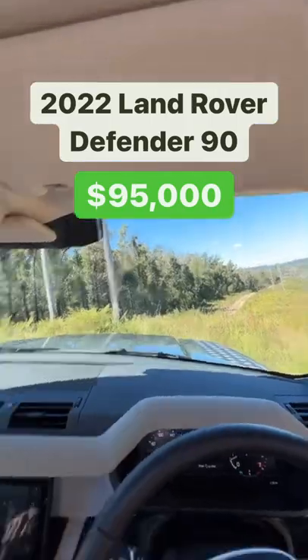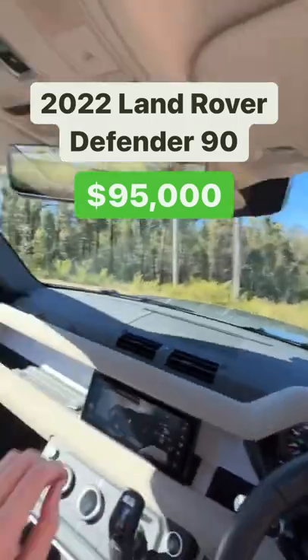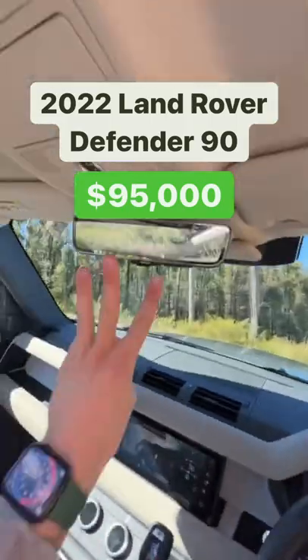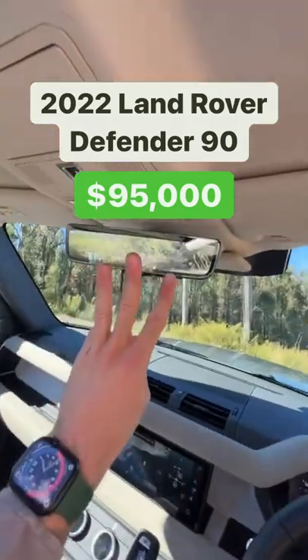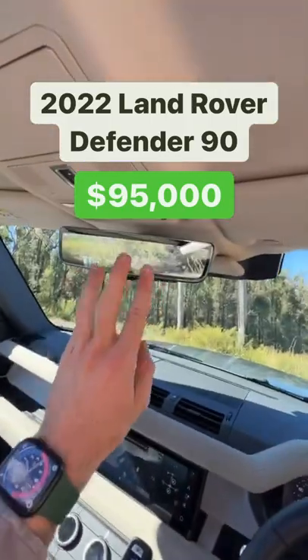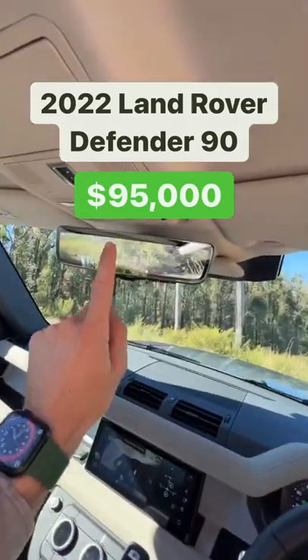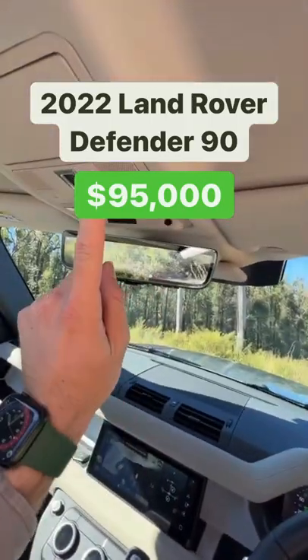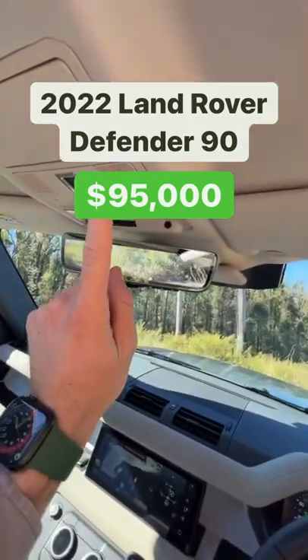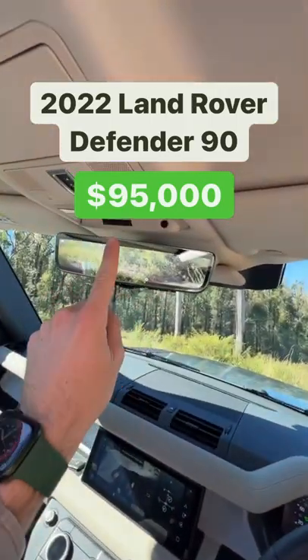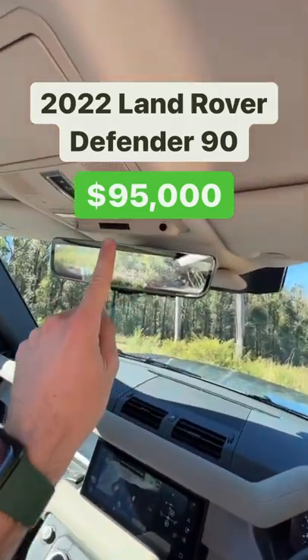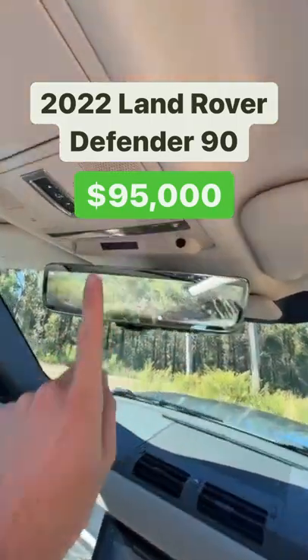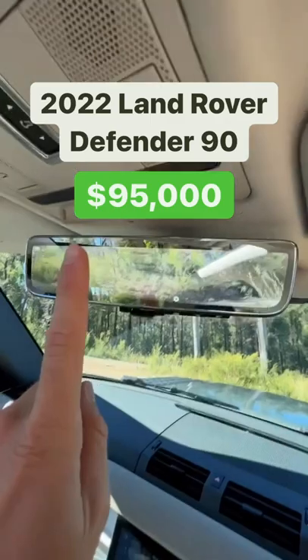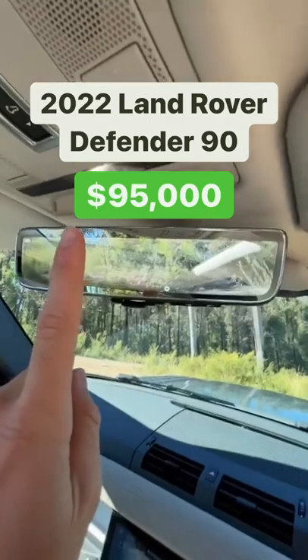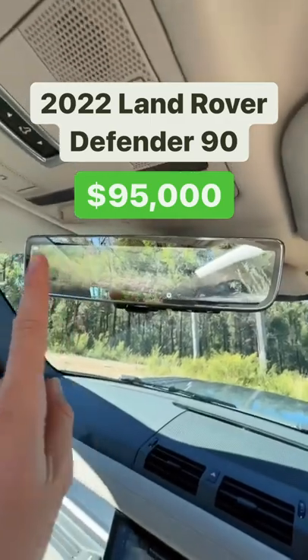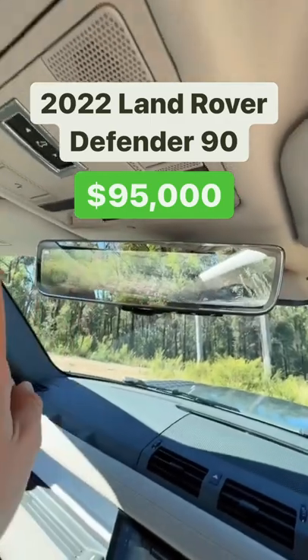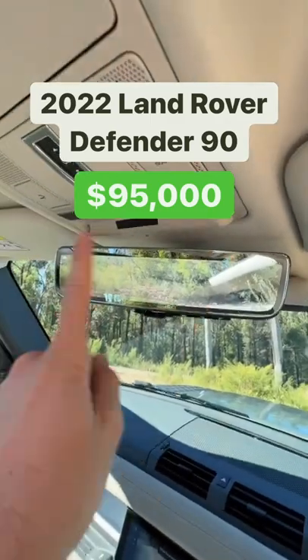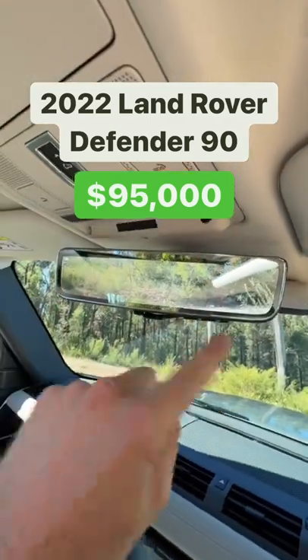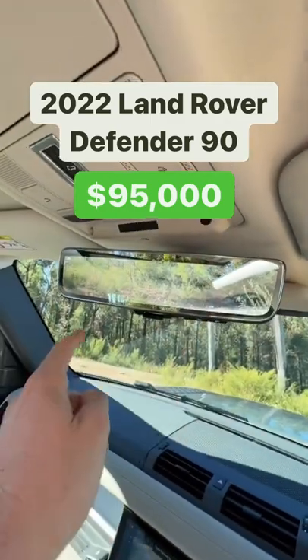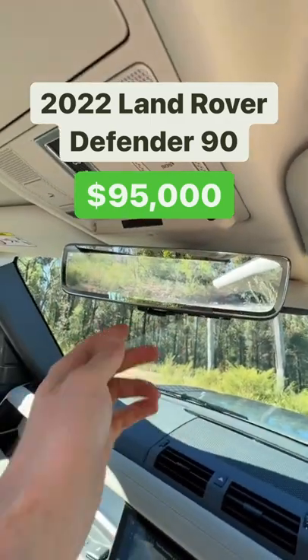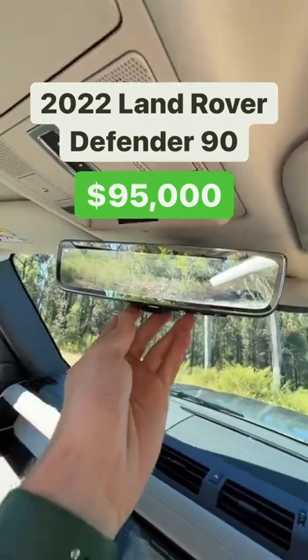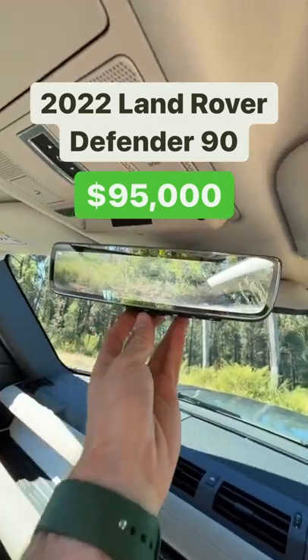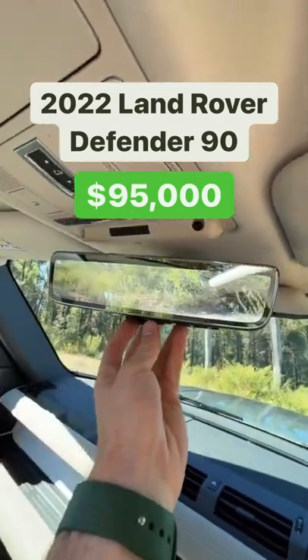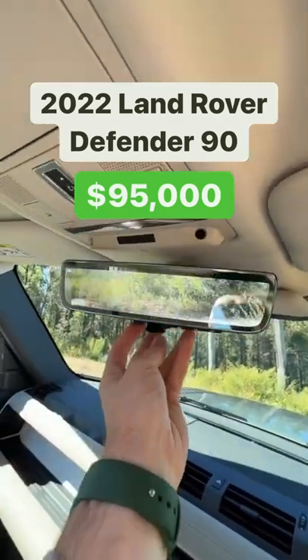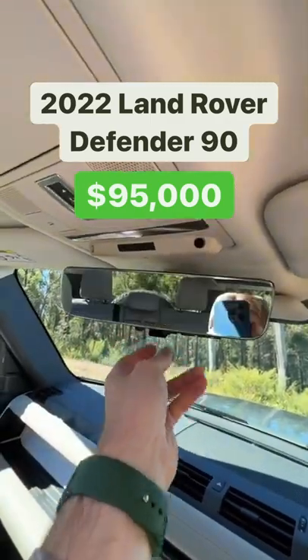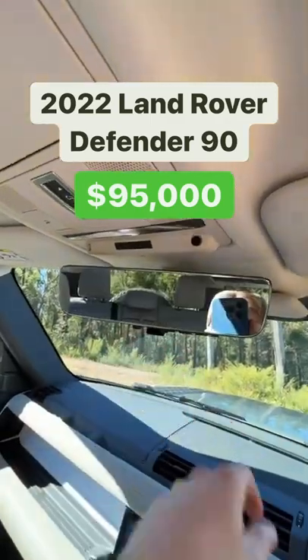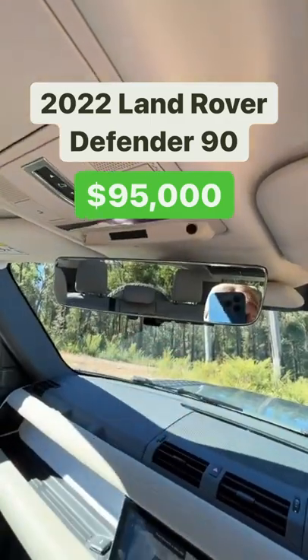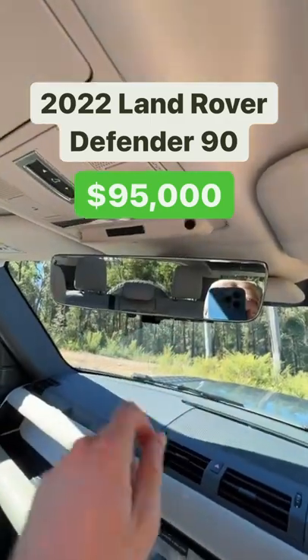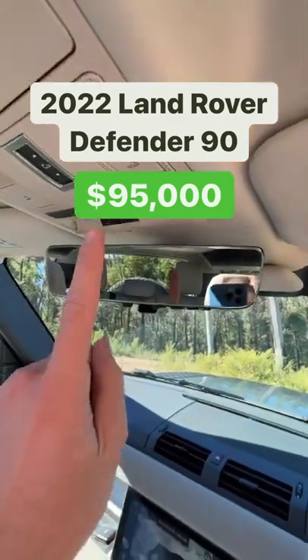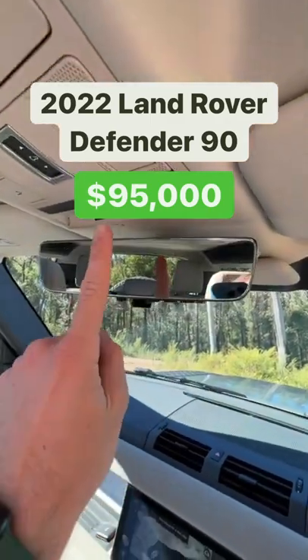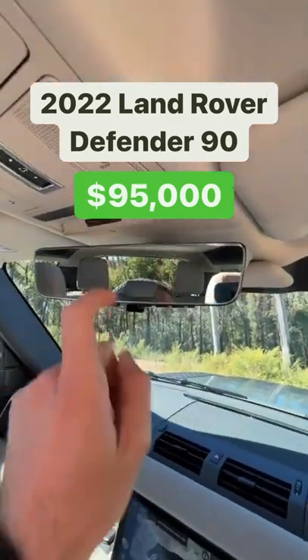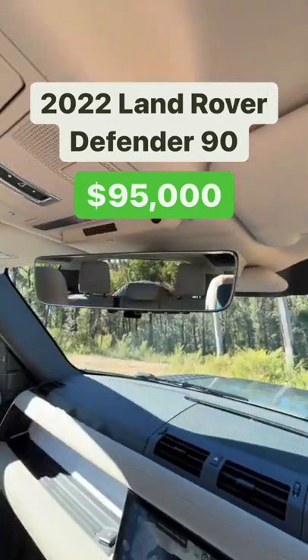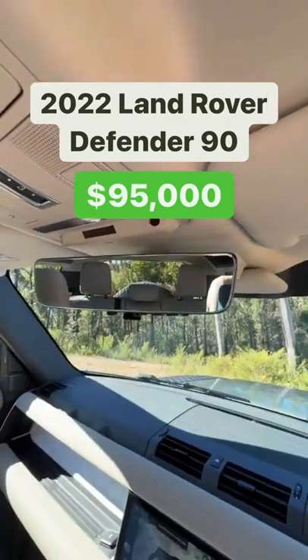And number three is that if you don't opt for this camera rear vision mirror, the visibility at the back is kind of limited.